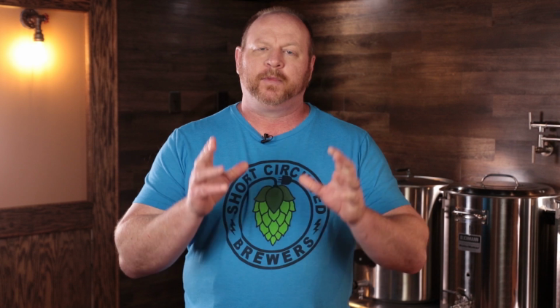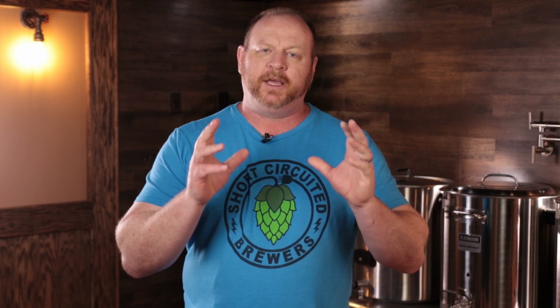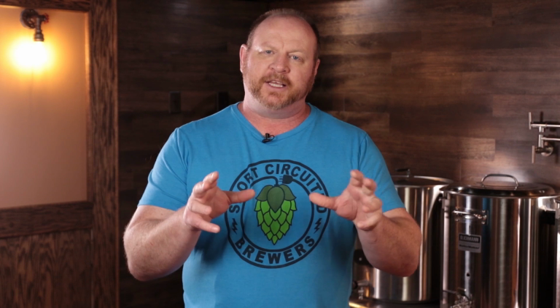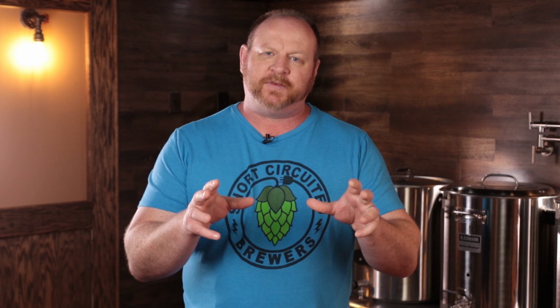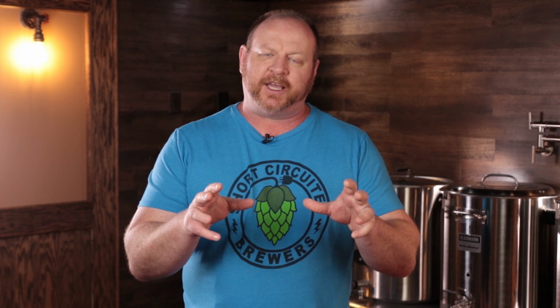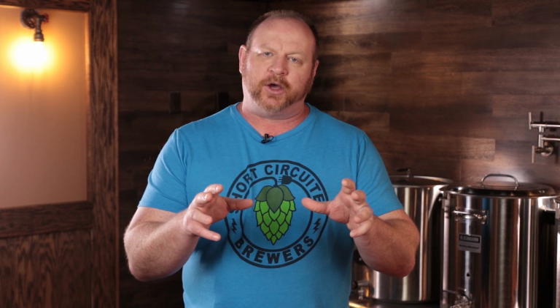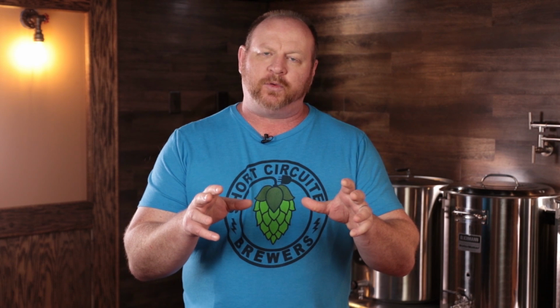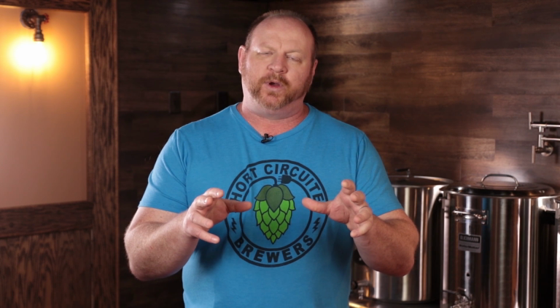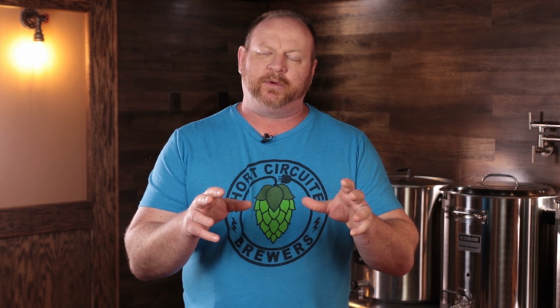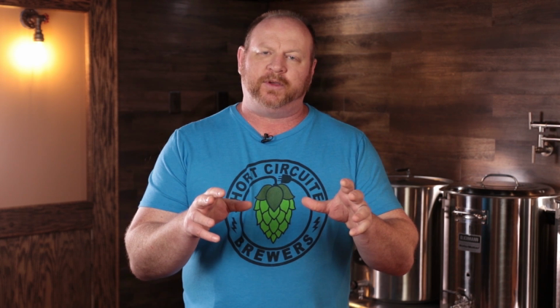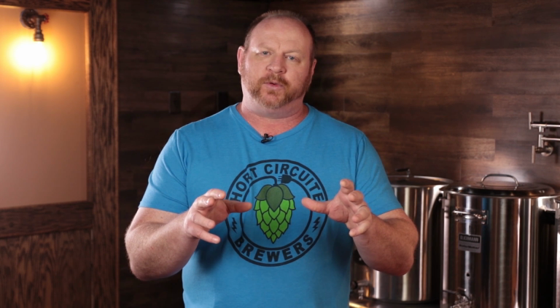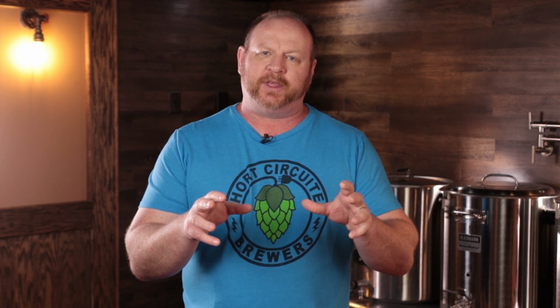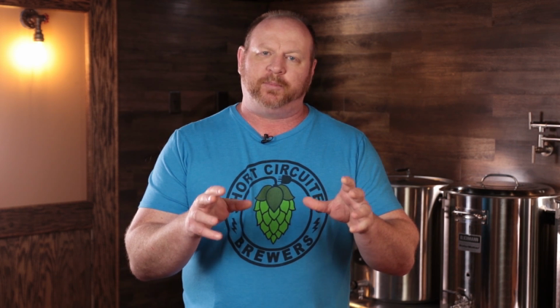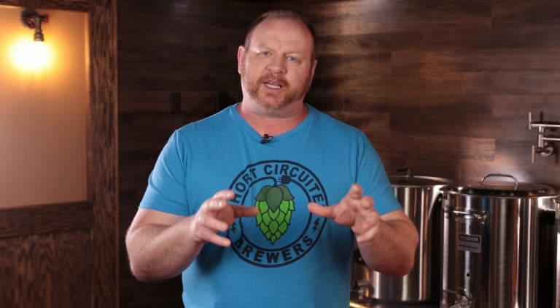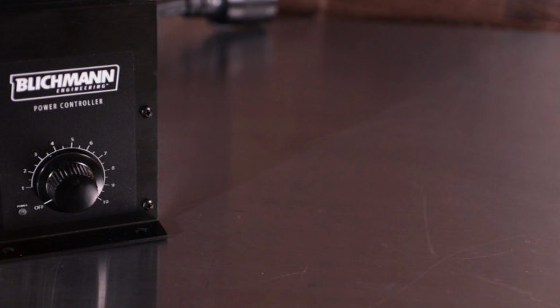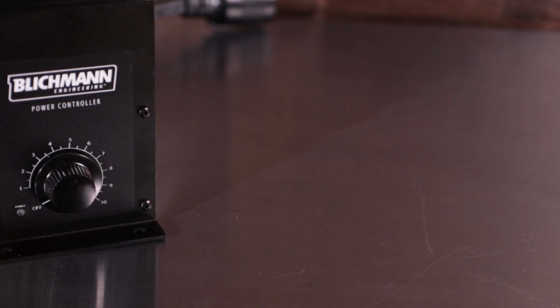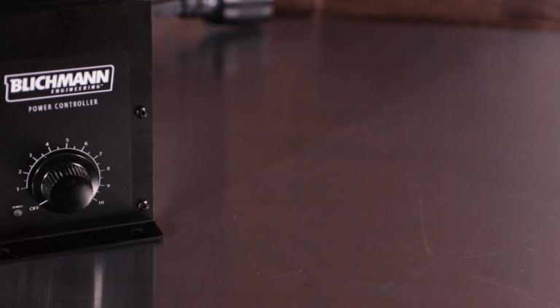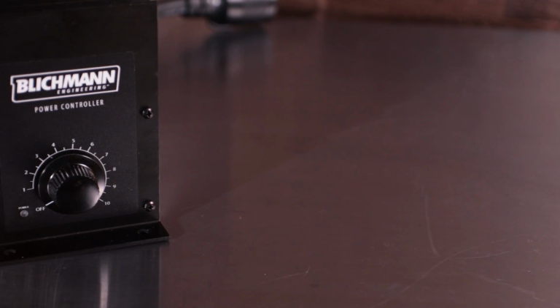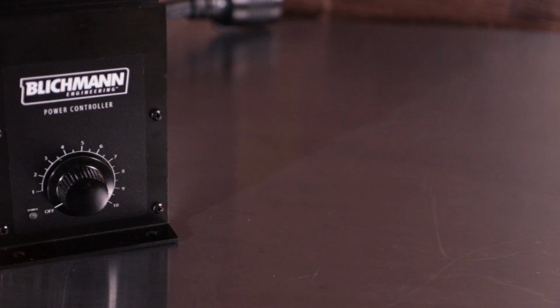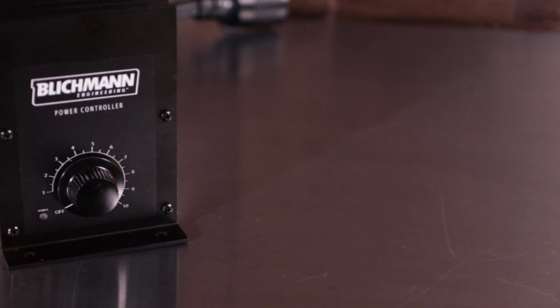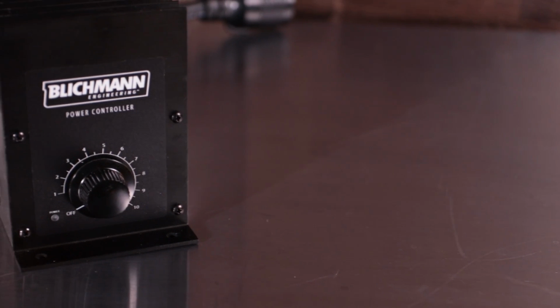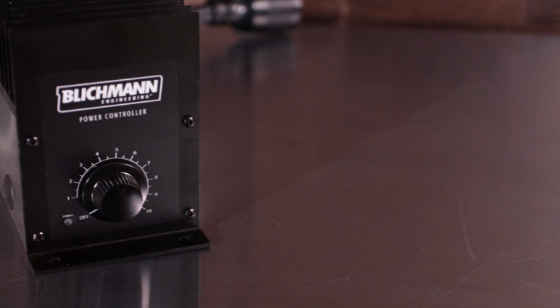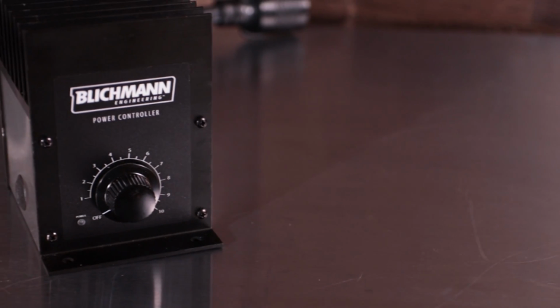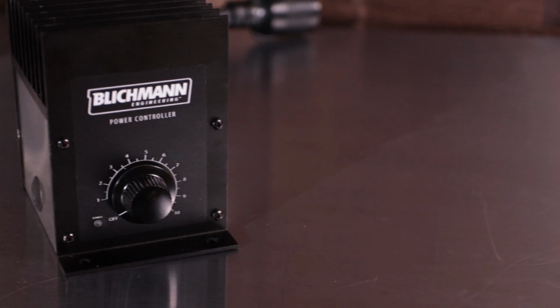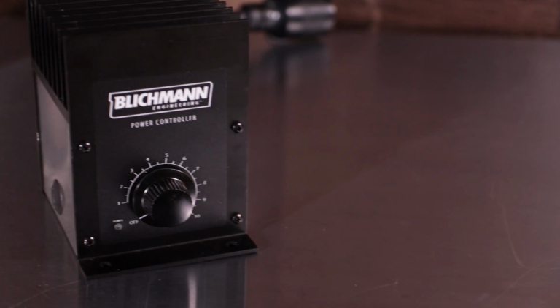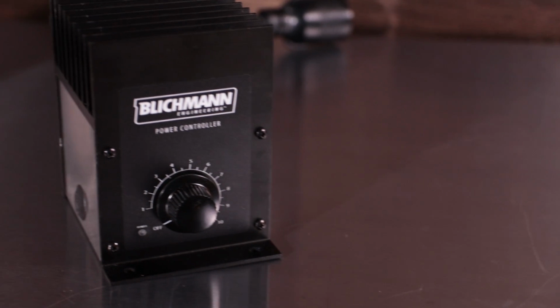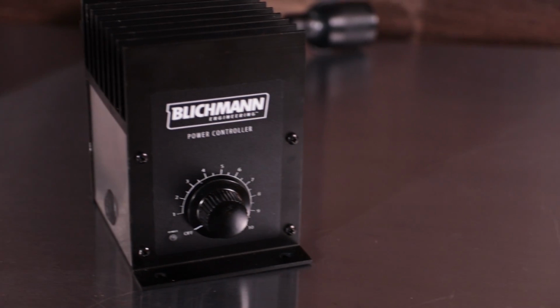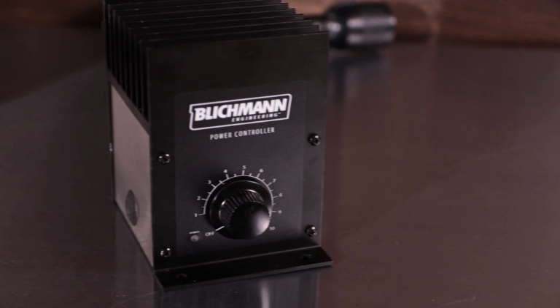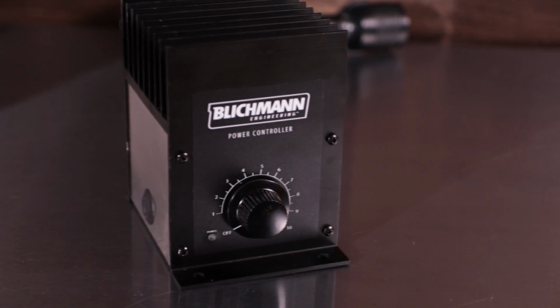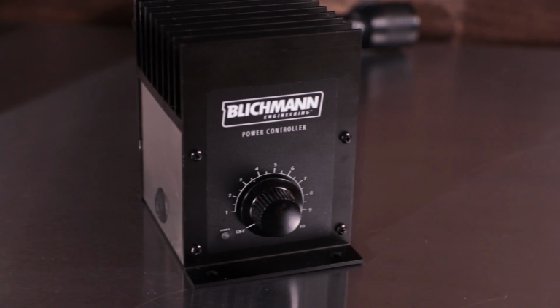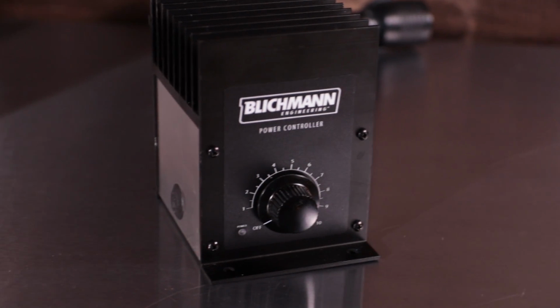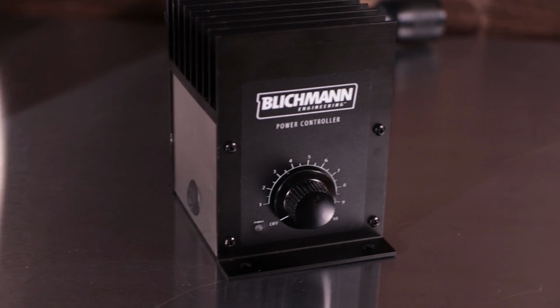In this video, we review the Blickman power controller, and that's coming up next.